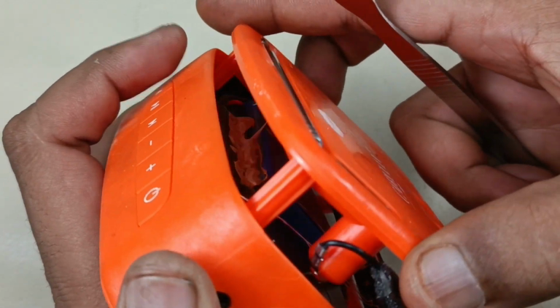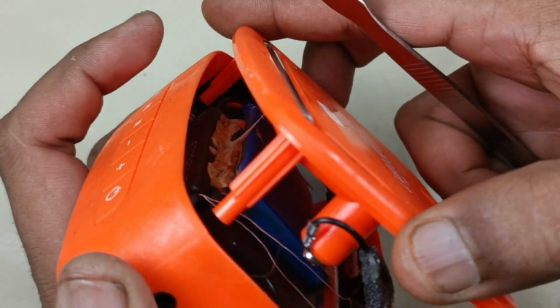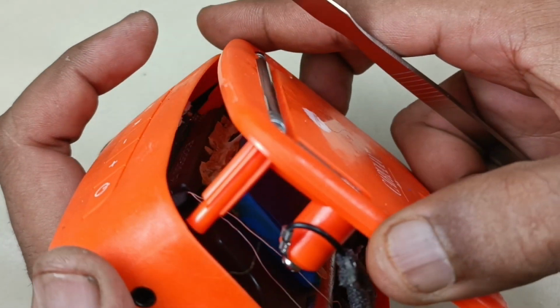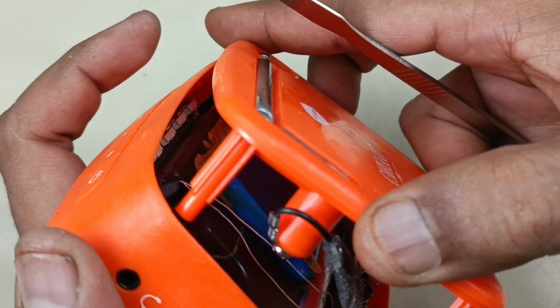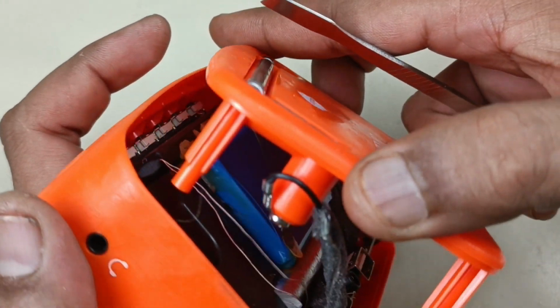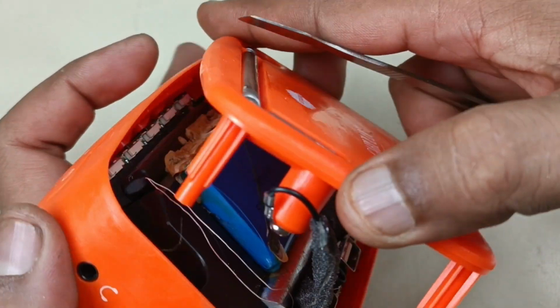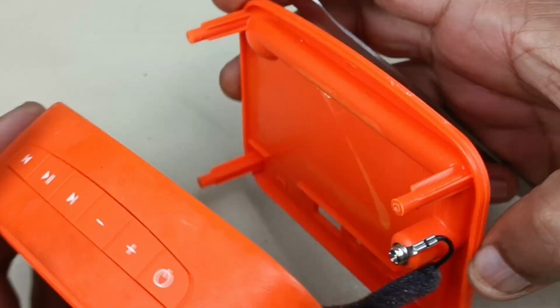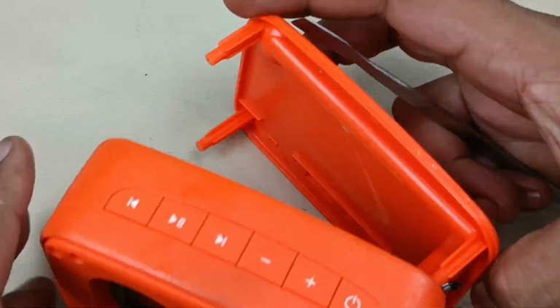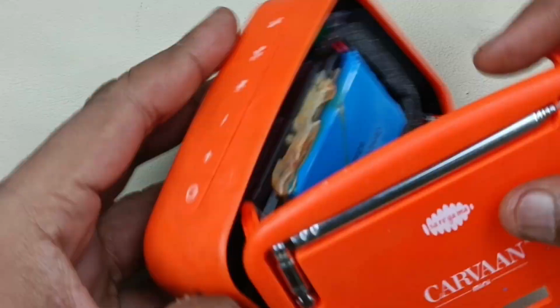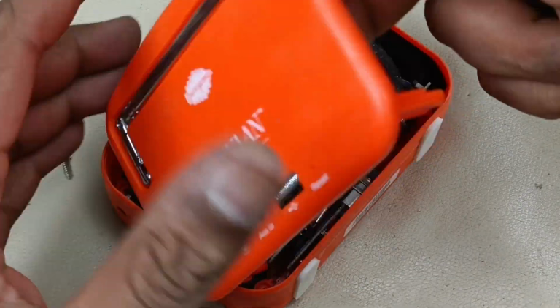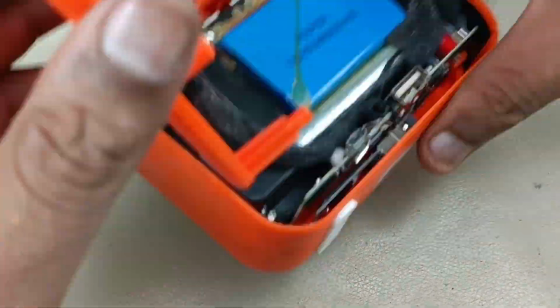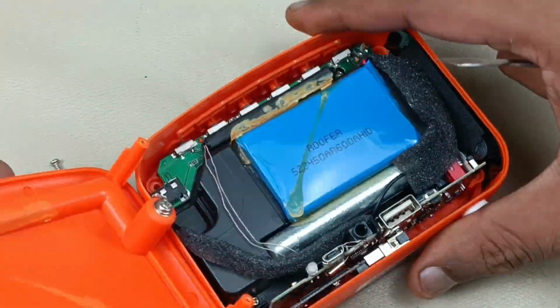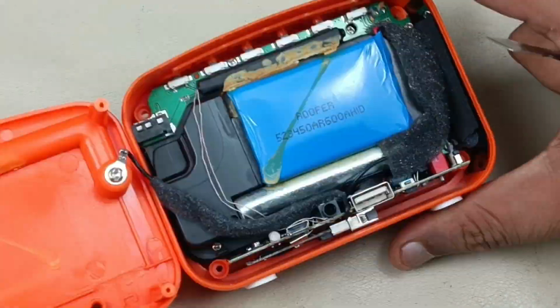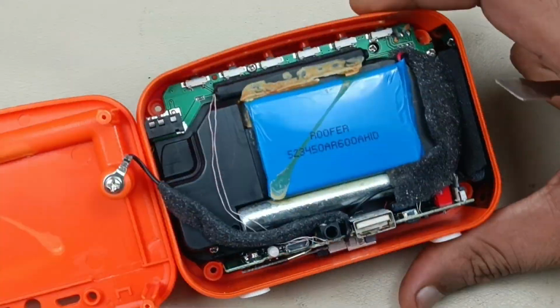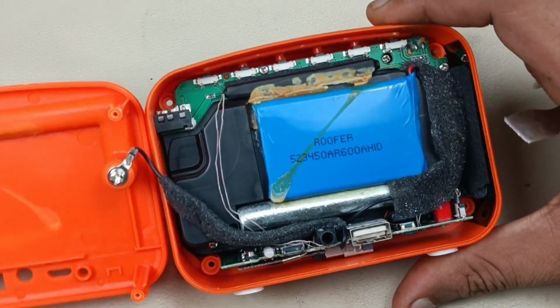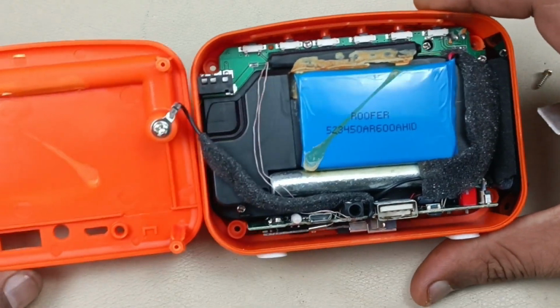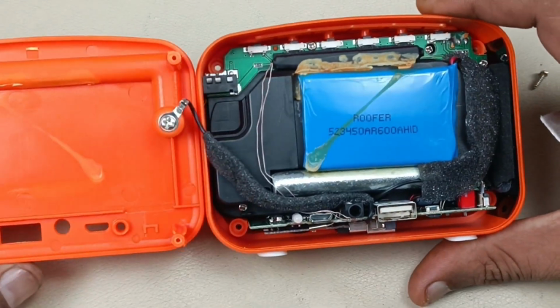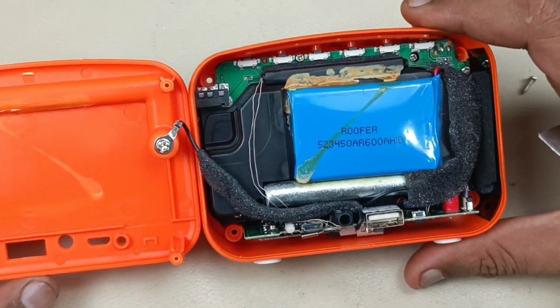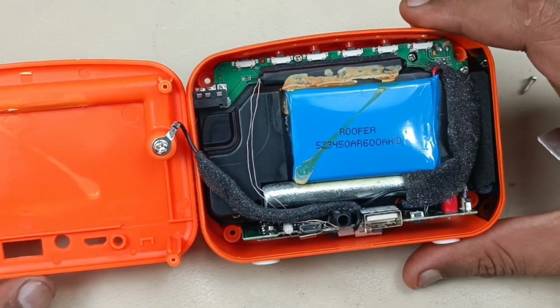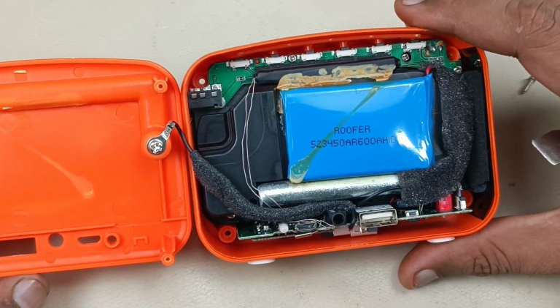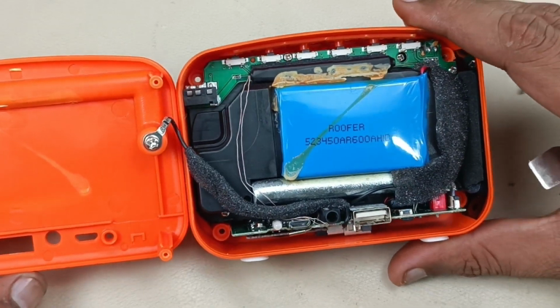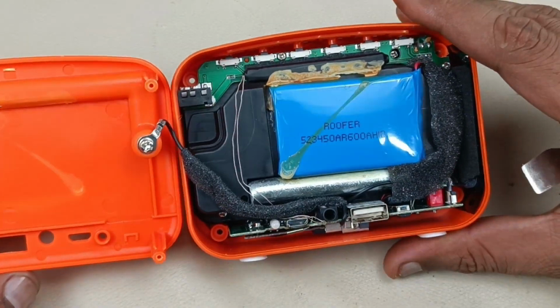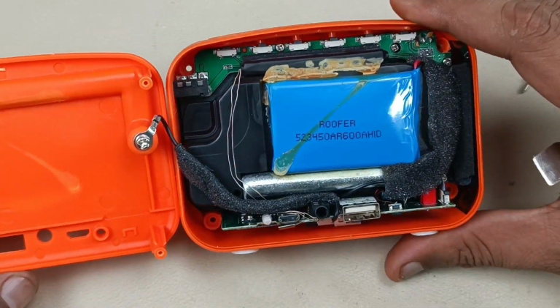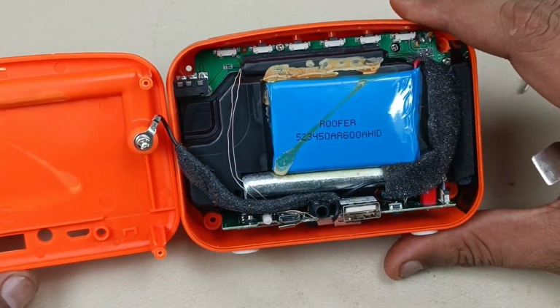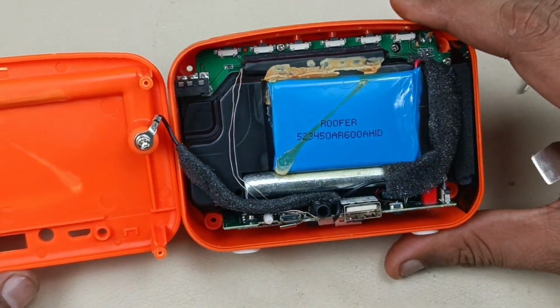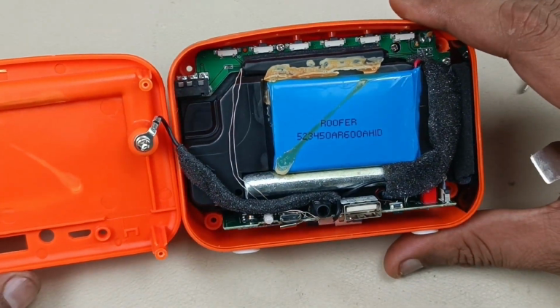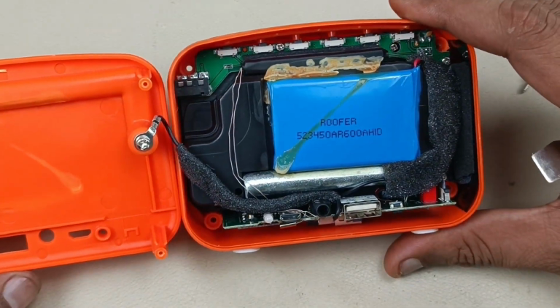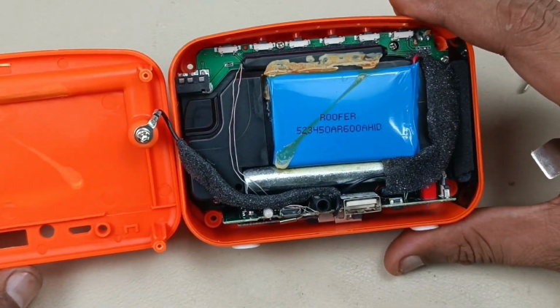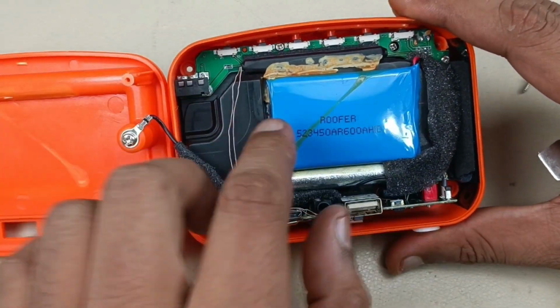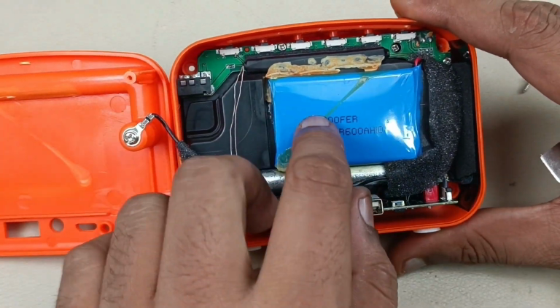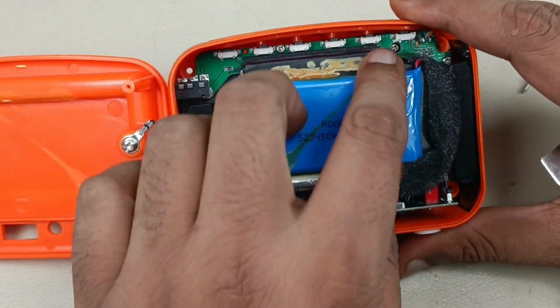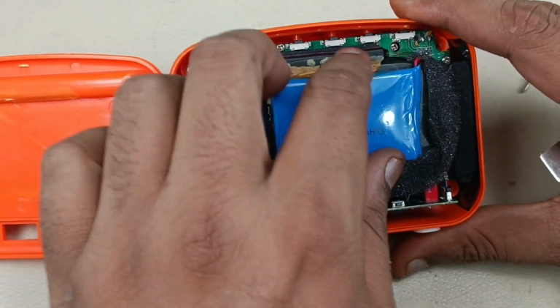There it is. This is the inside look of the Karma Mini. This is the battery.